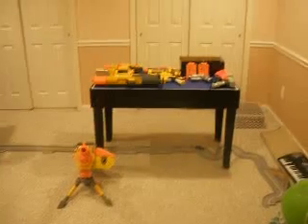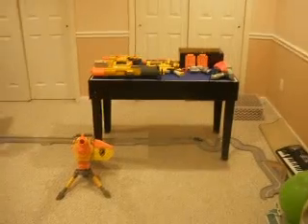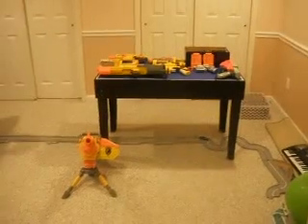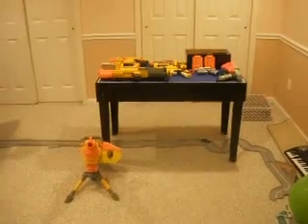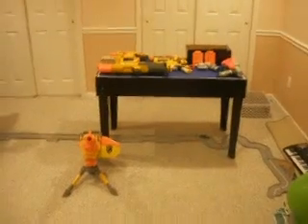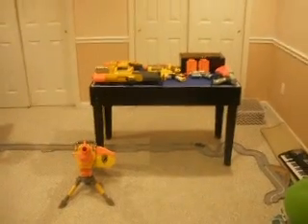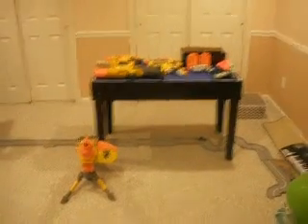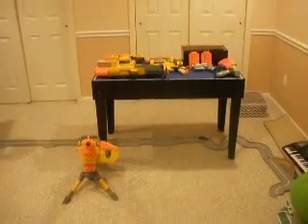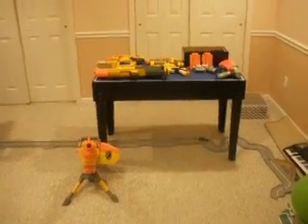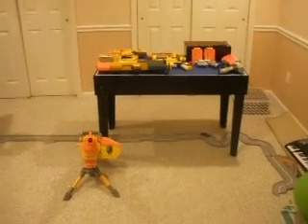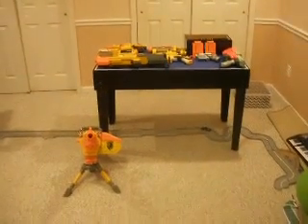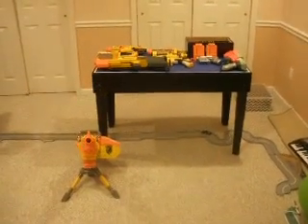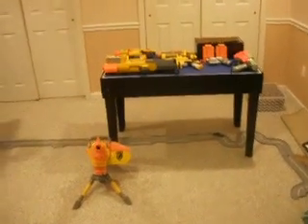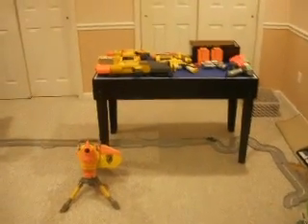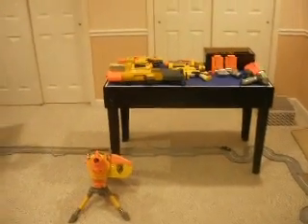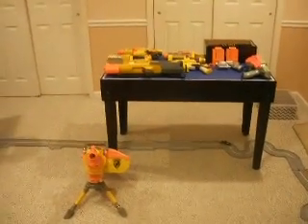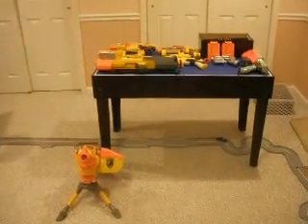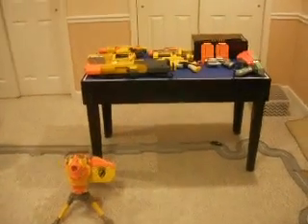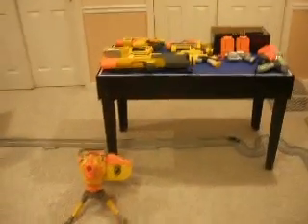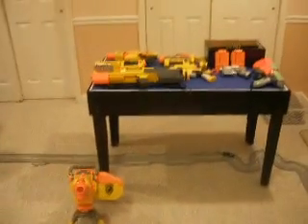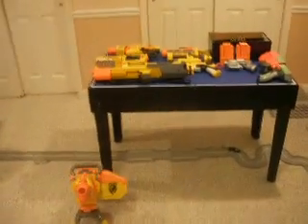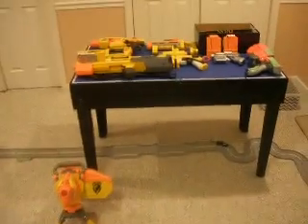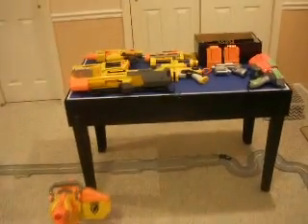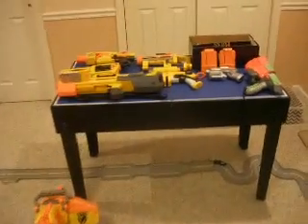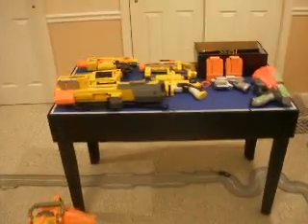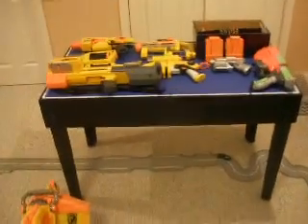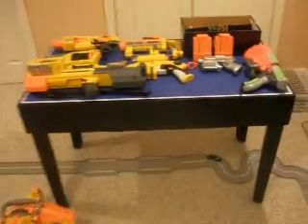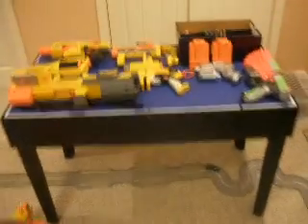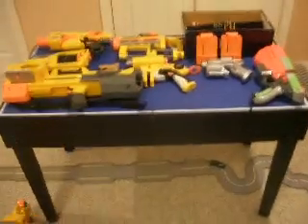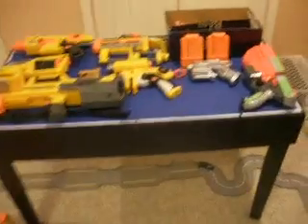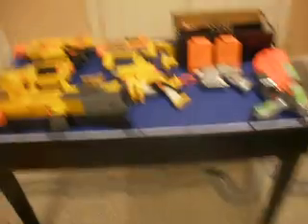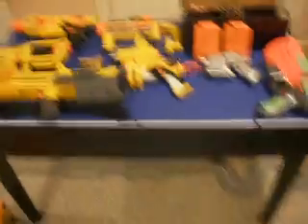Hello YouTube, this is me, Carl, from Brando Nerf Guys. This will be a video of my Nerf arsenal.